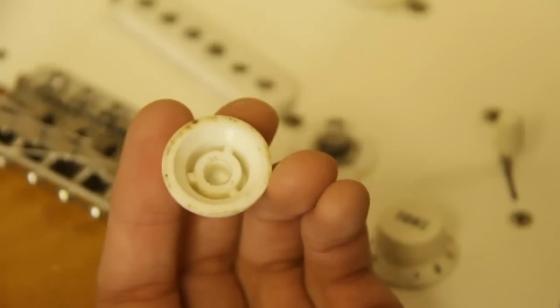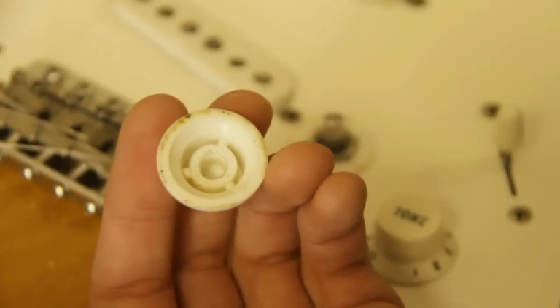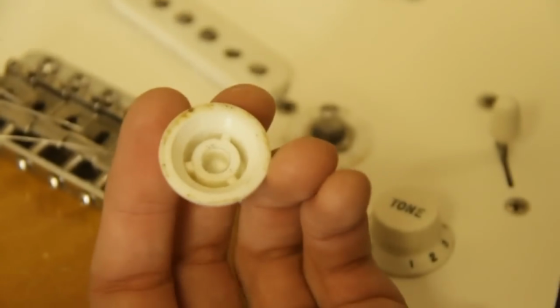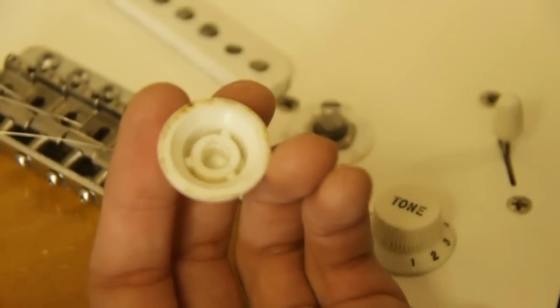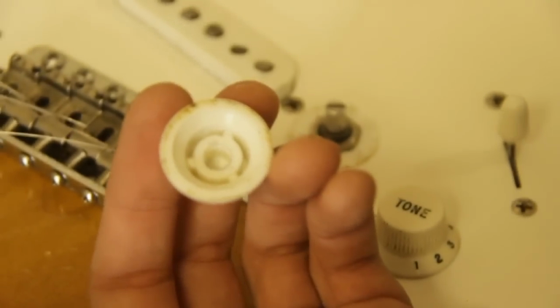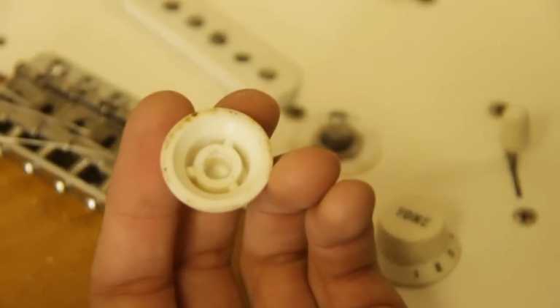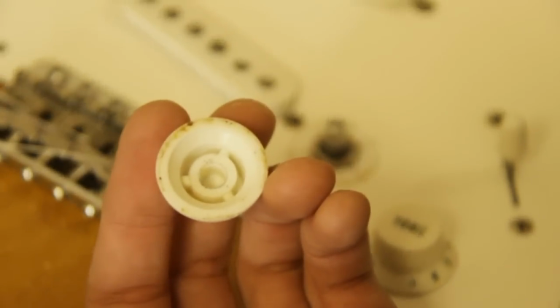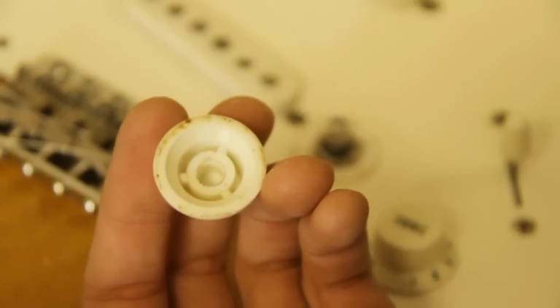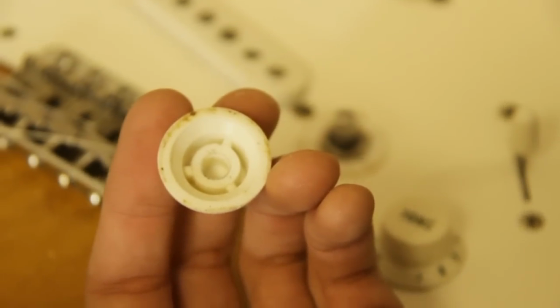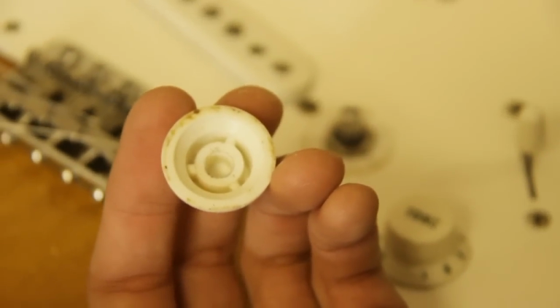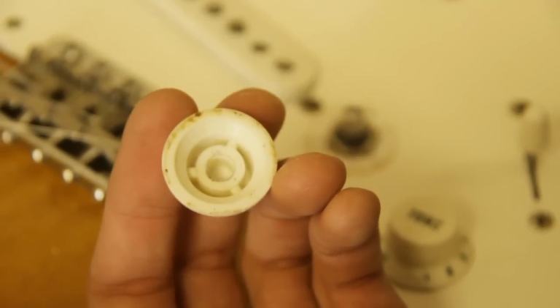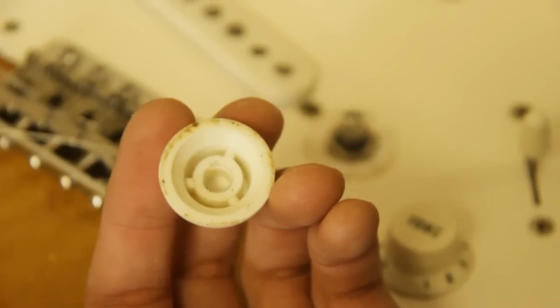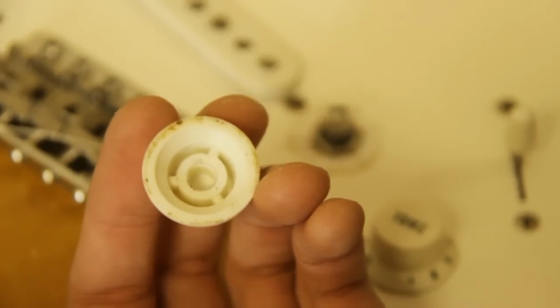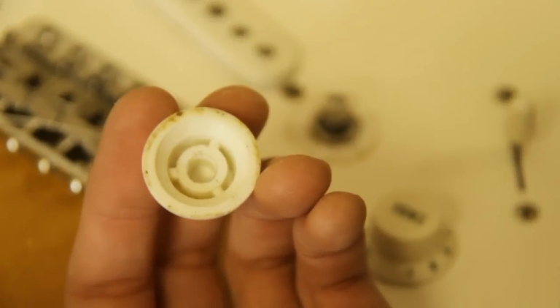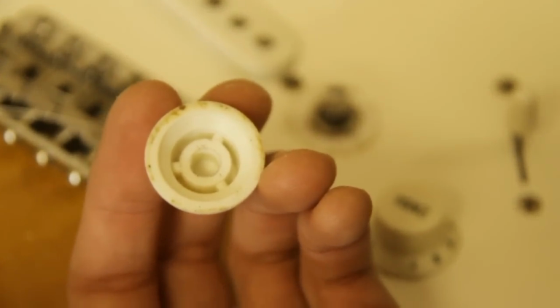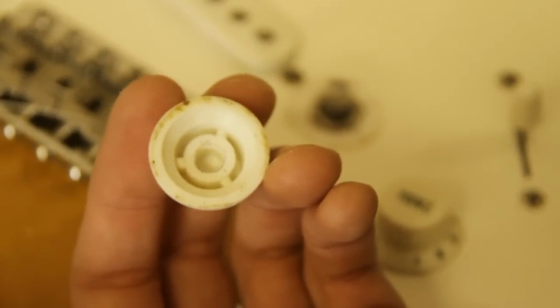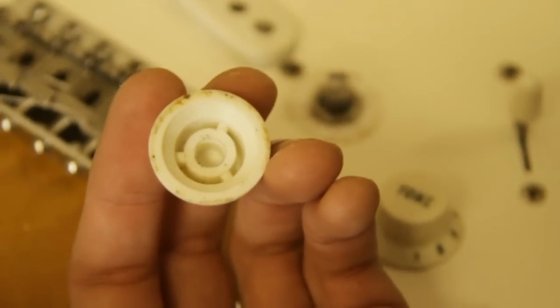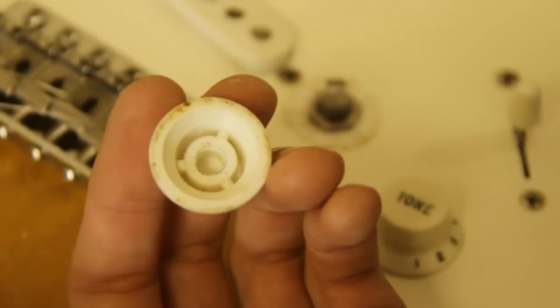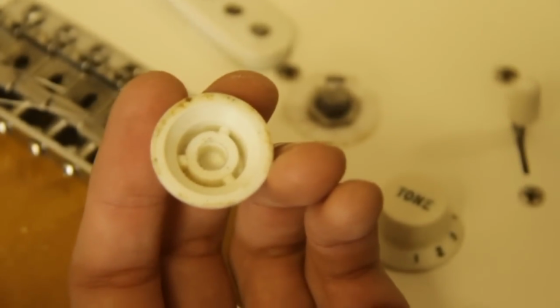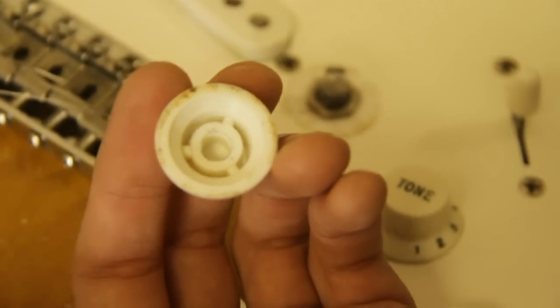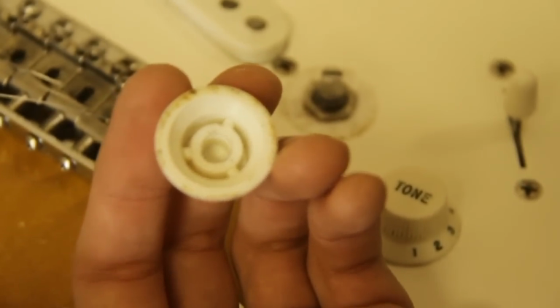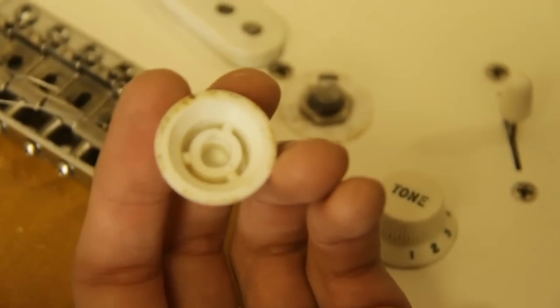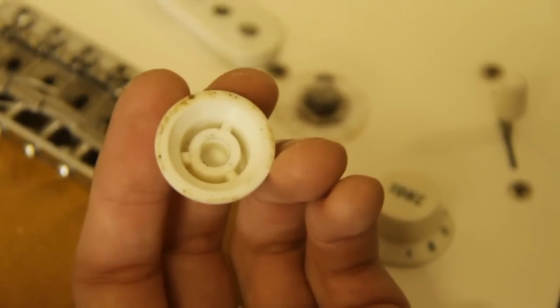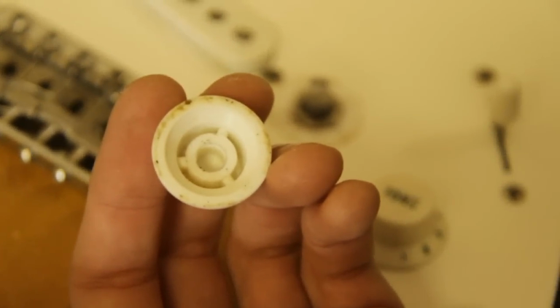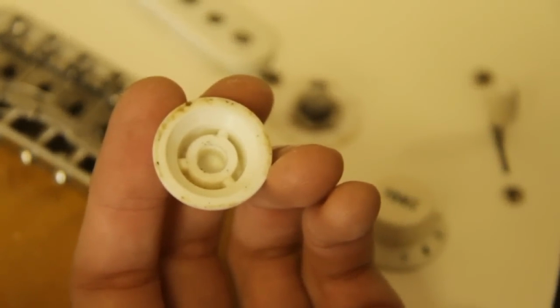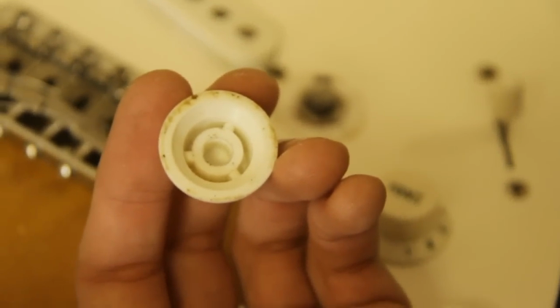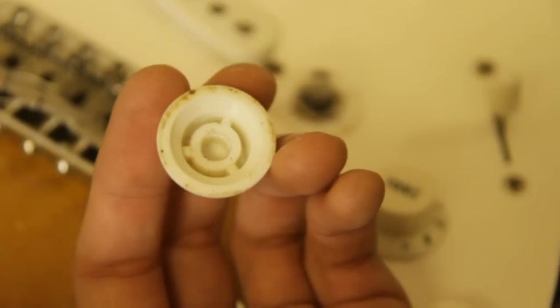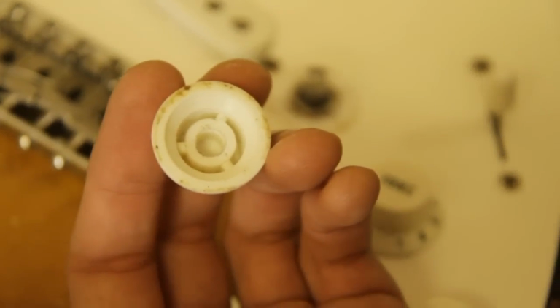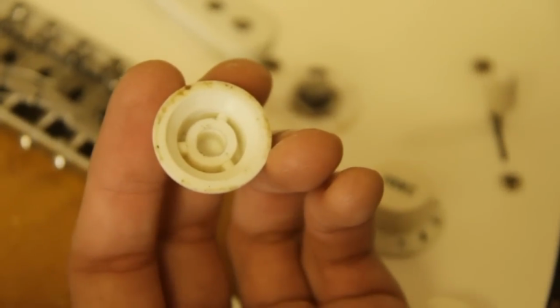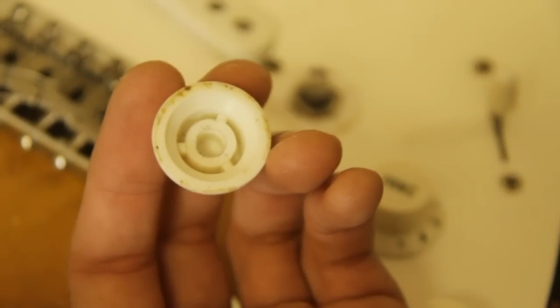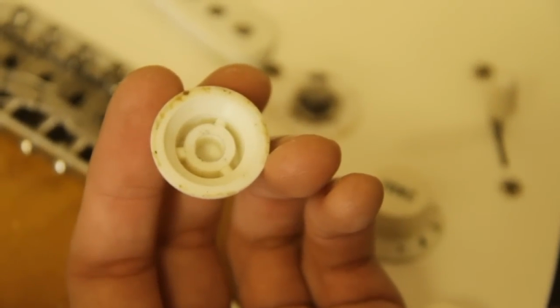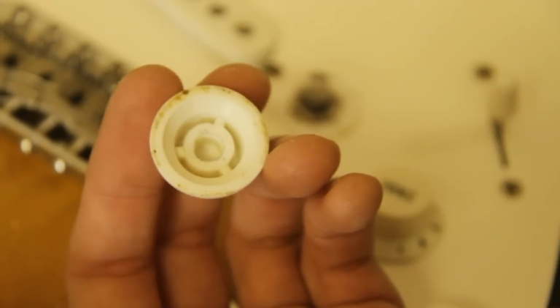This is a genuine vintage Strat knob. The modern ones have four spokes.